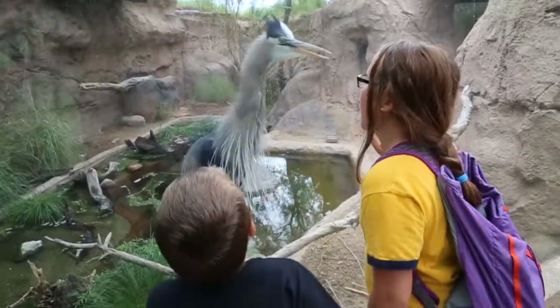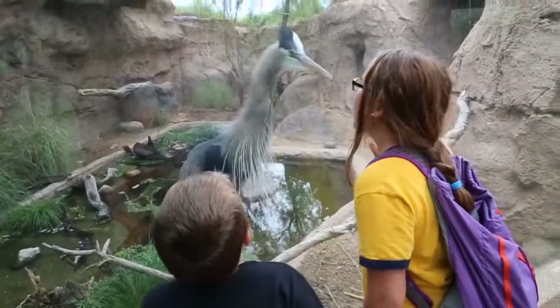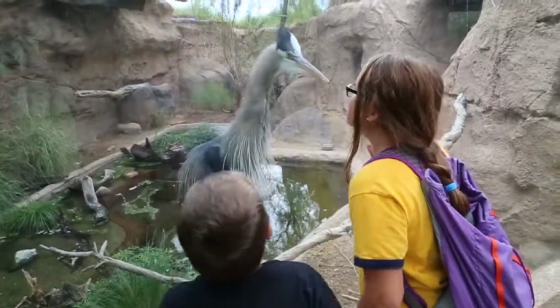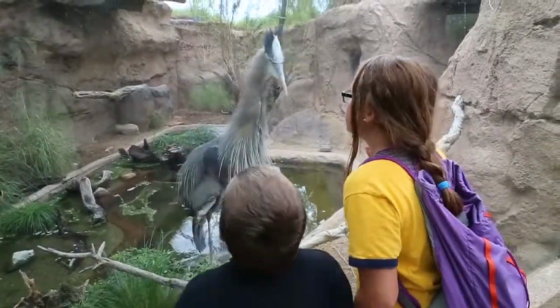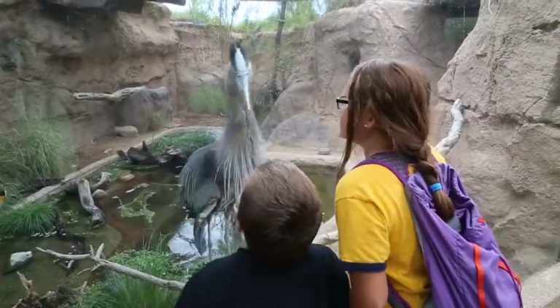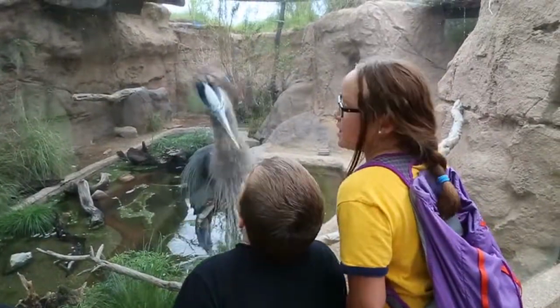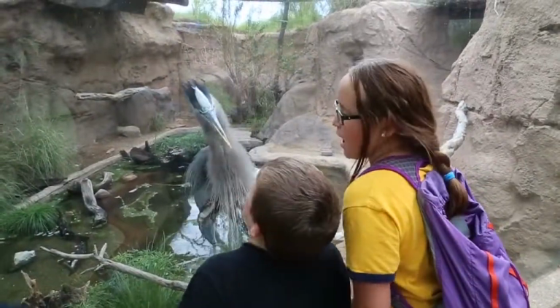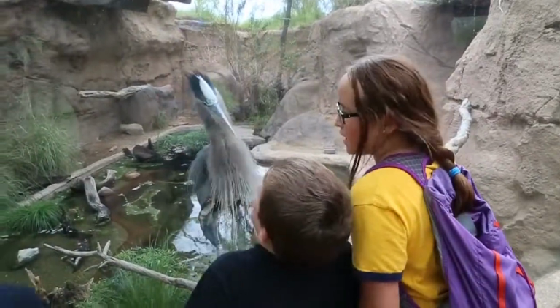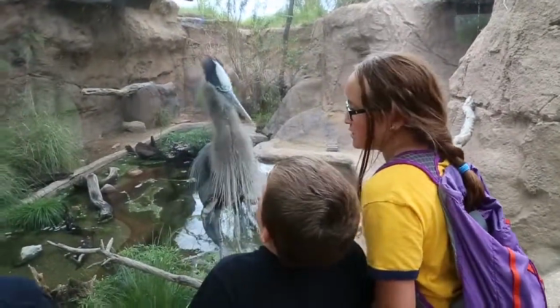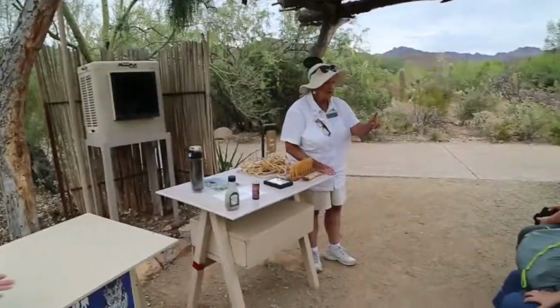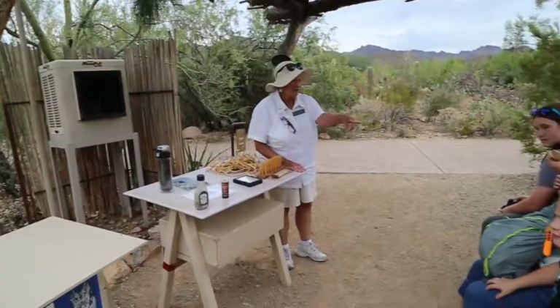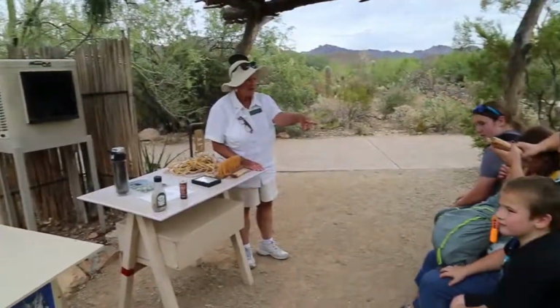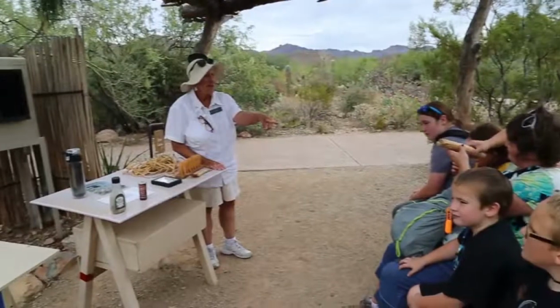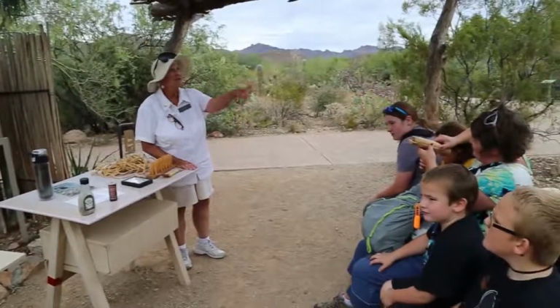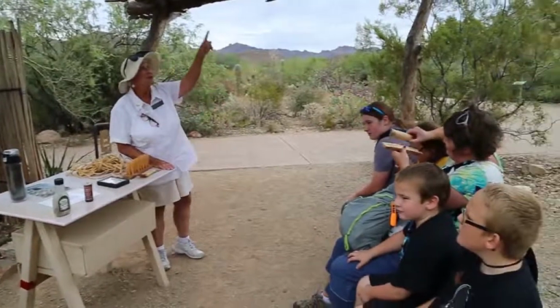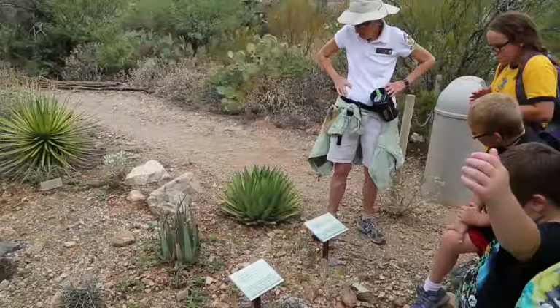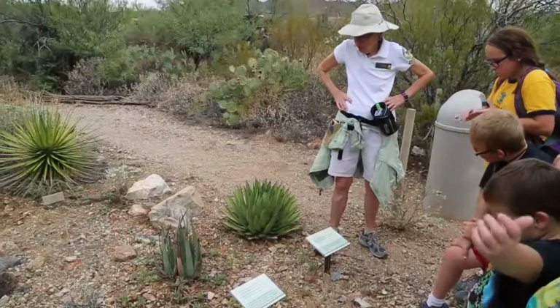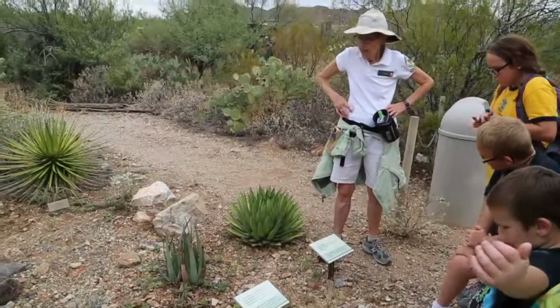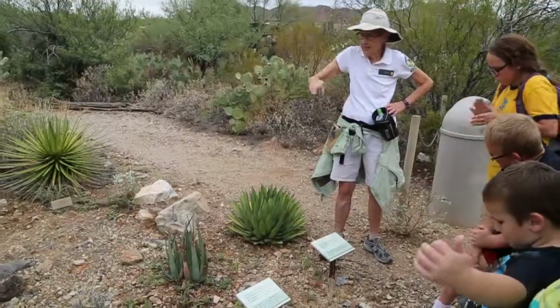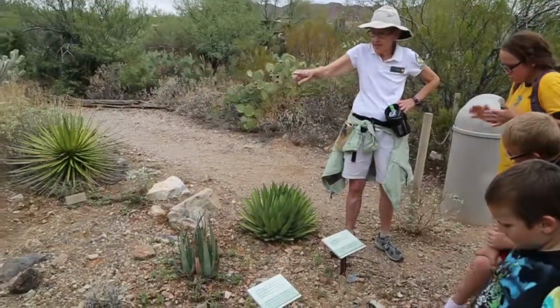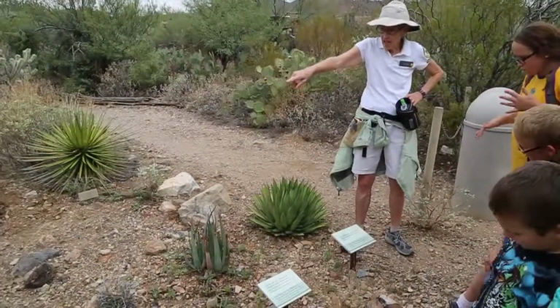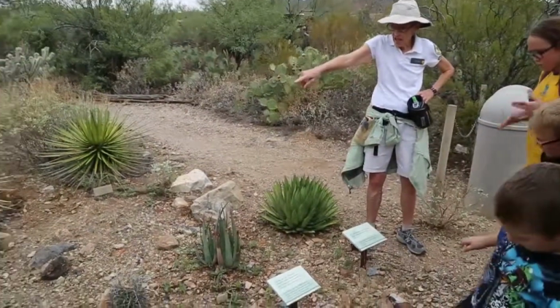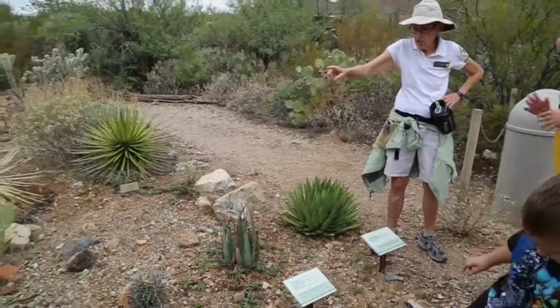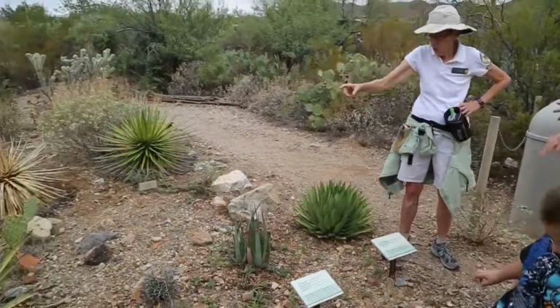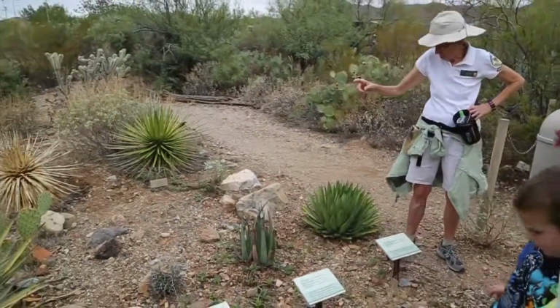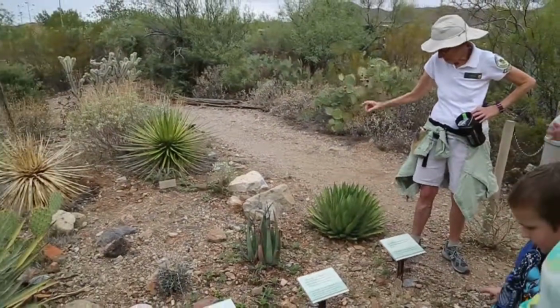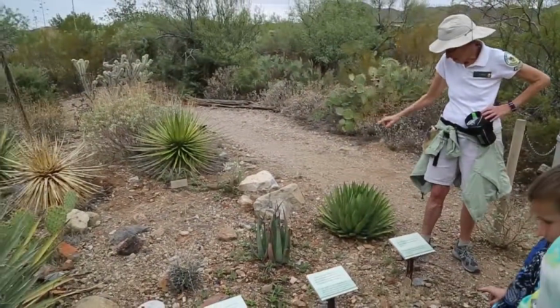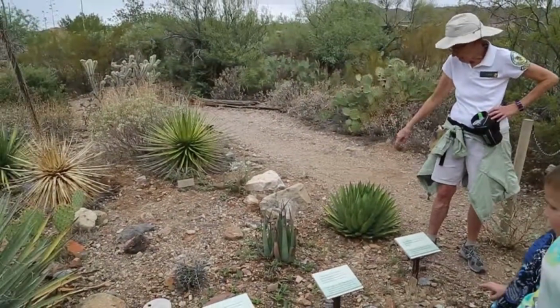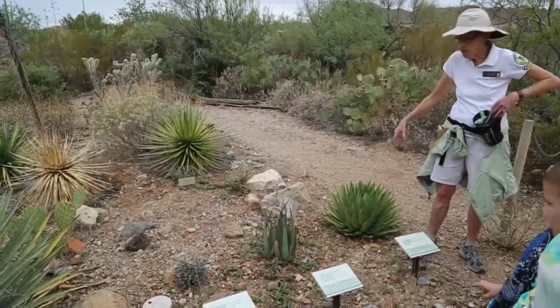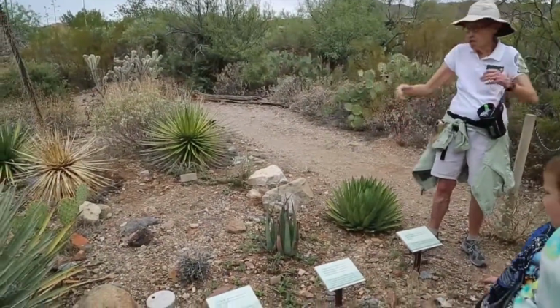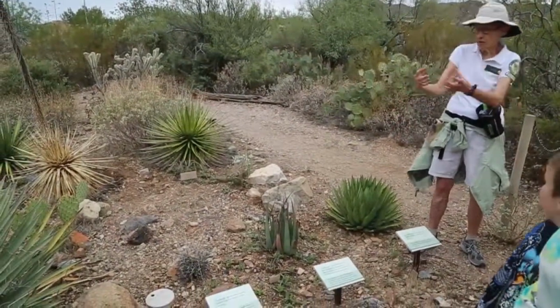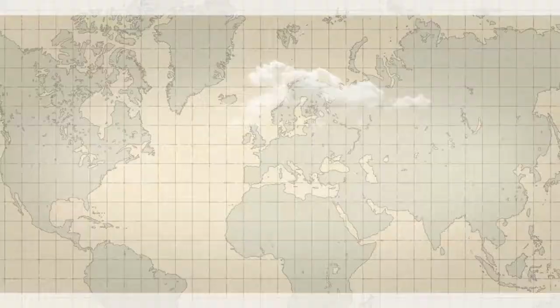If you're in Tucson, make sure to come by and visit the Arizona Sonora Desert Museum. This is one of our all-time favorites.